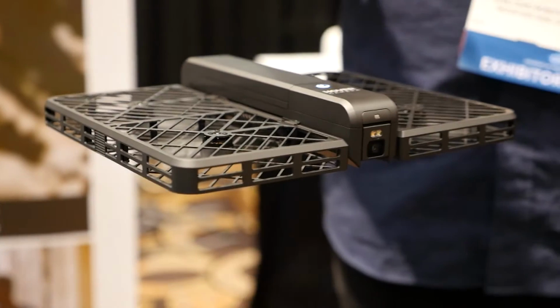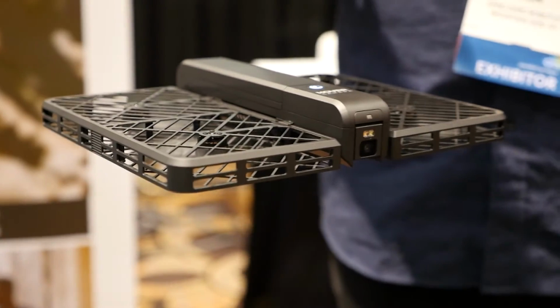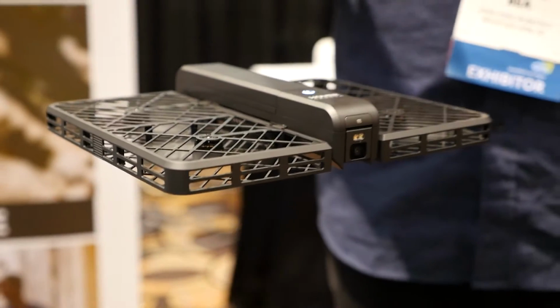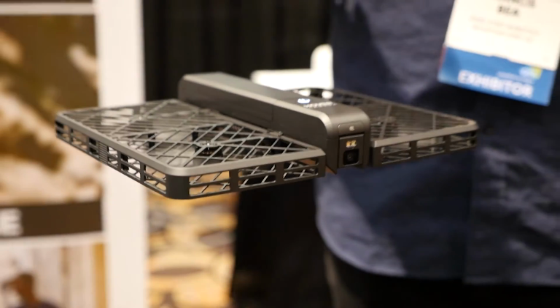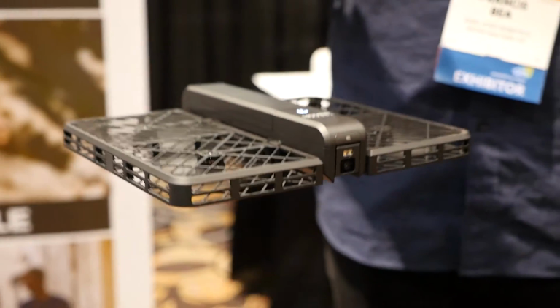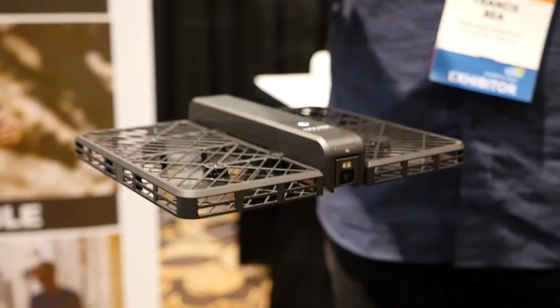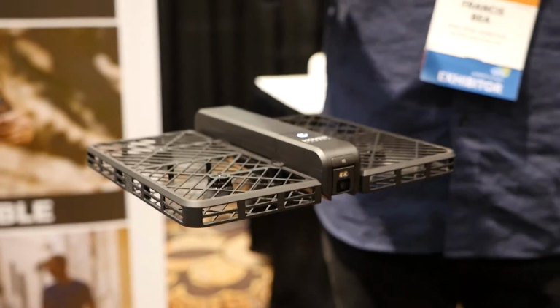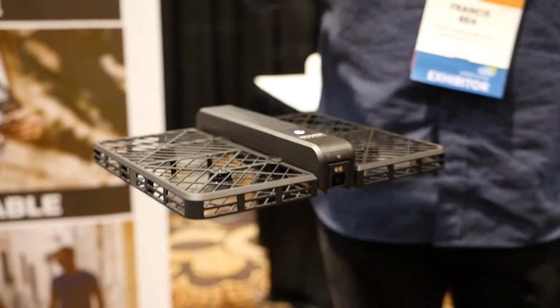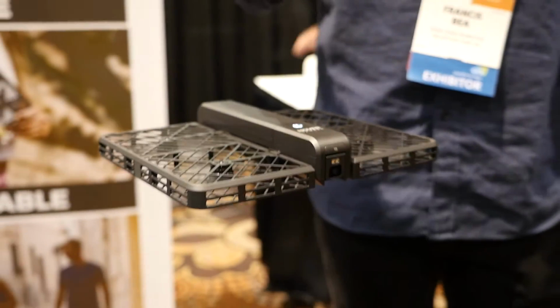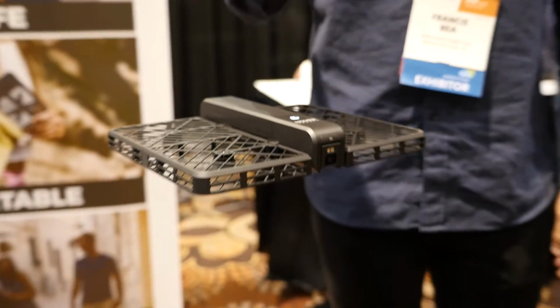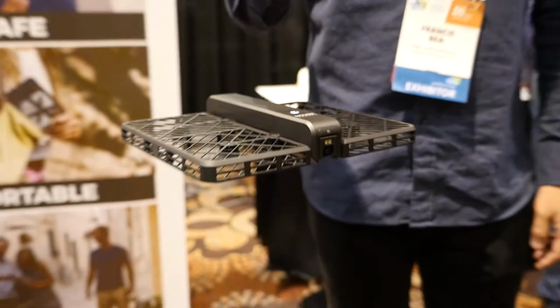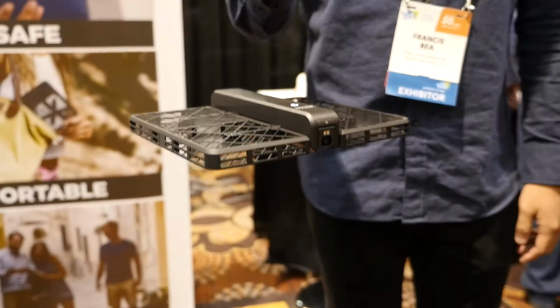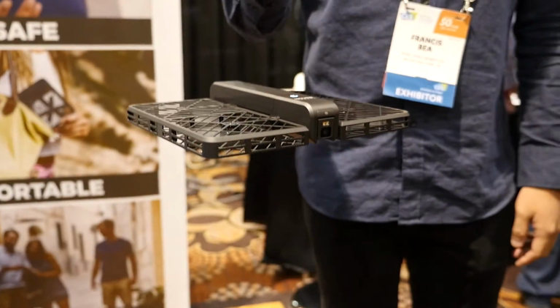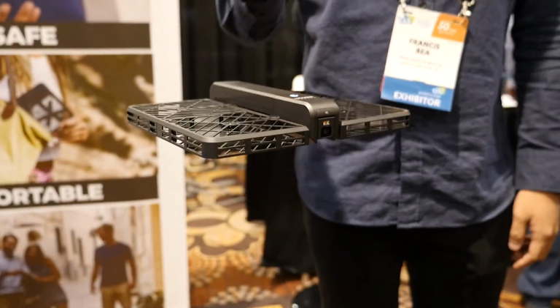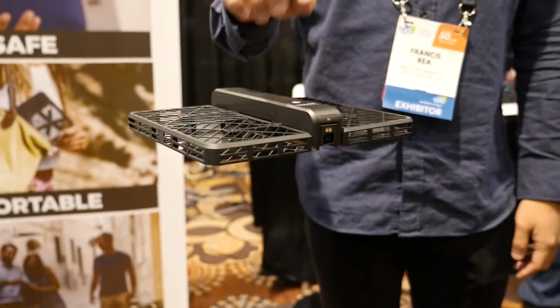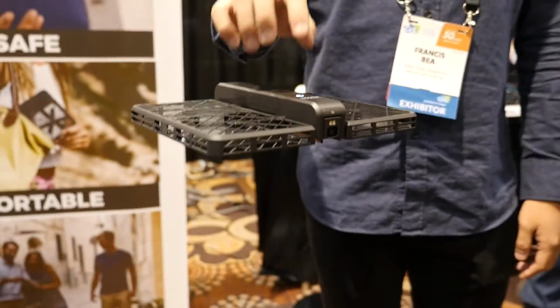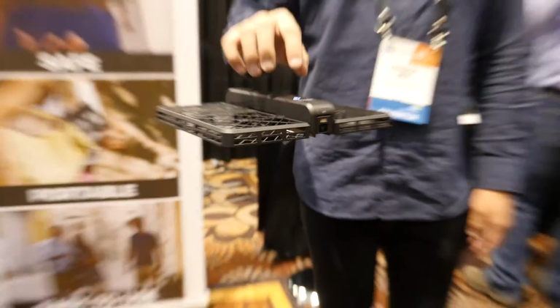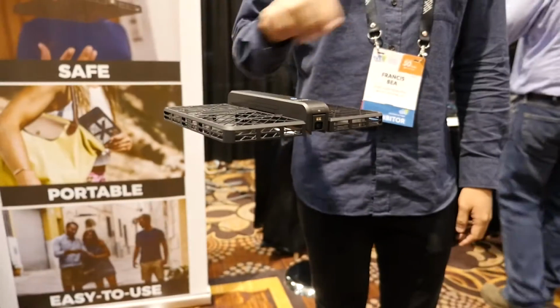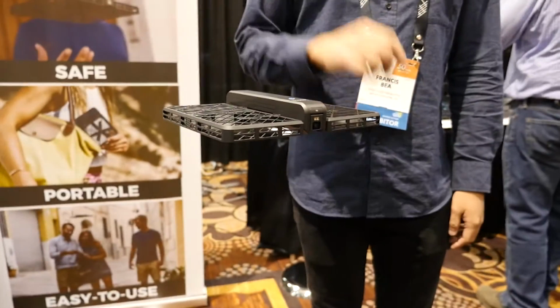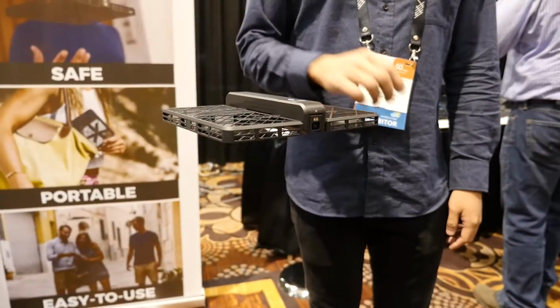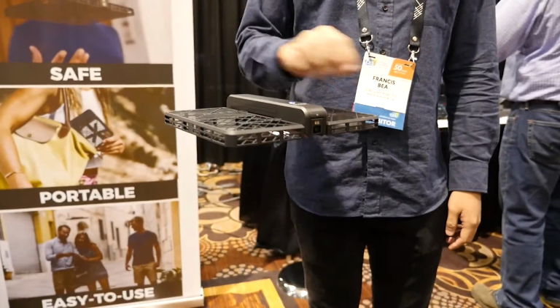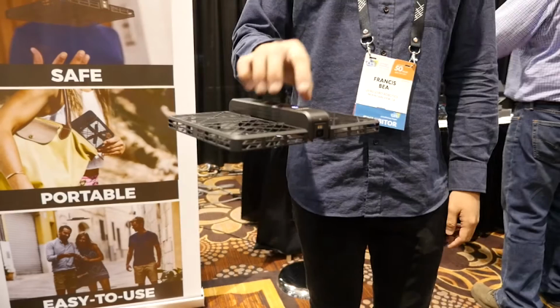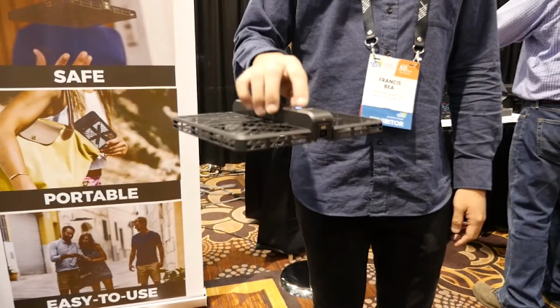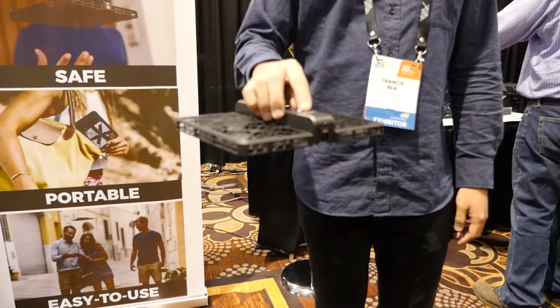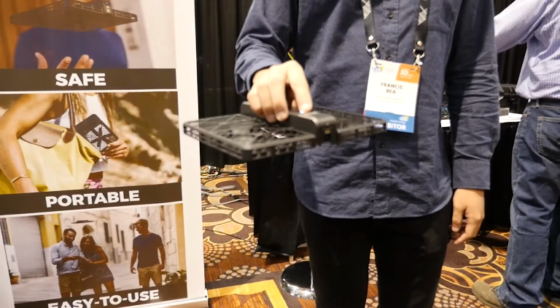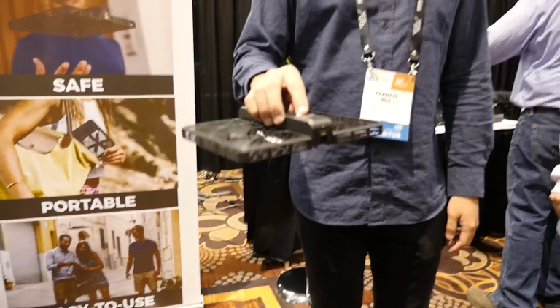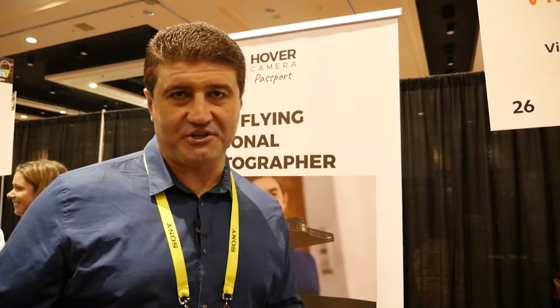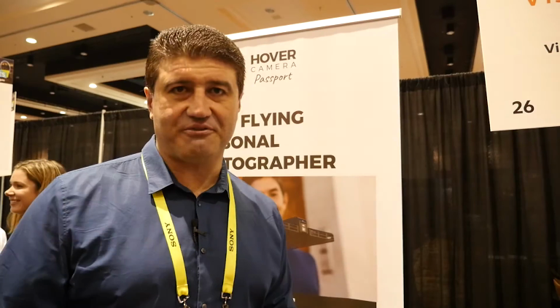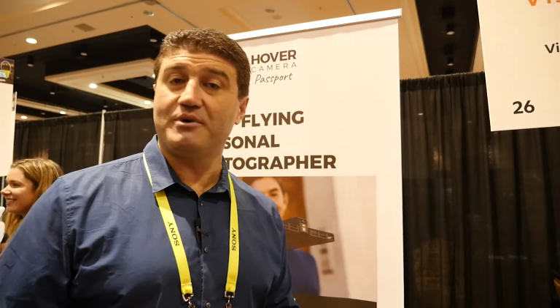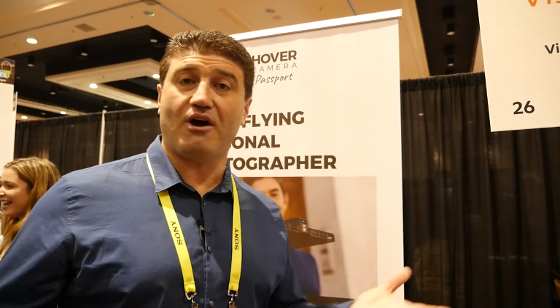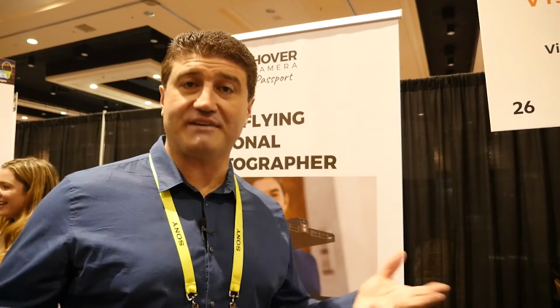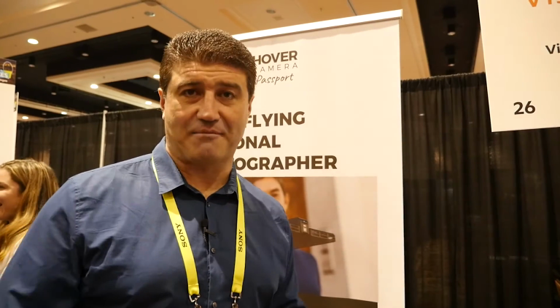There are two batteries, so you're going to get 20 minutes of battery life. So what better way of taking photos of yourself than with a hover camera.